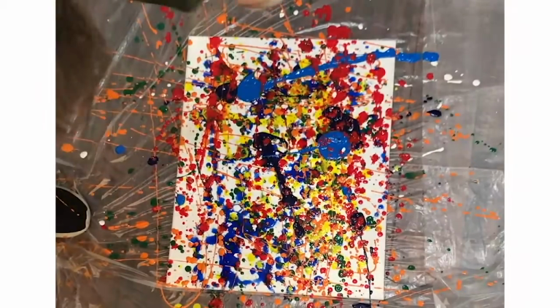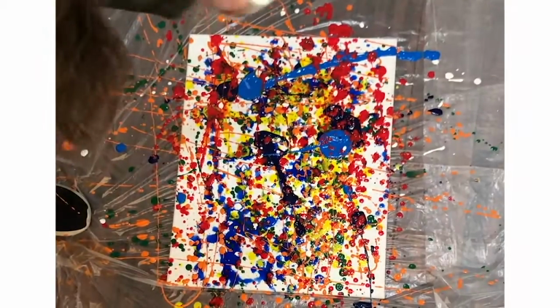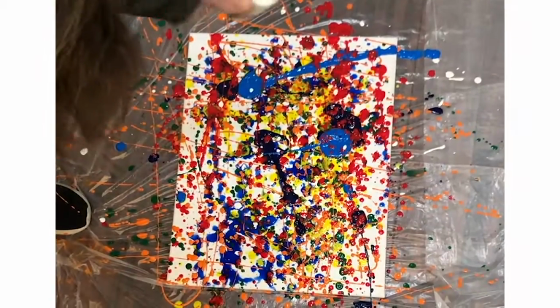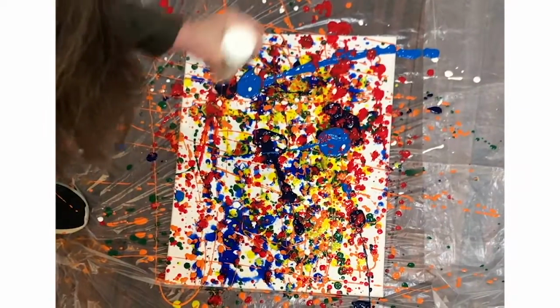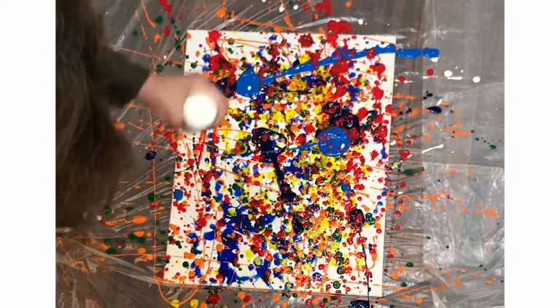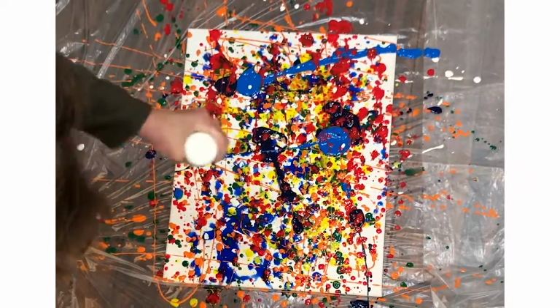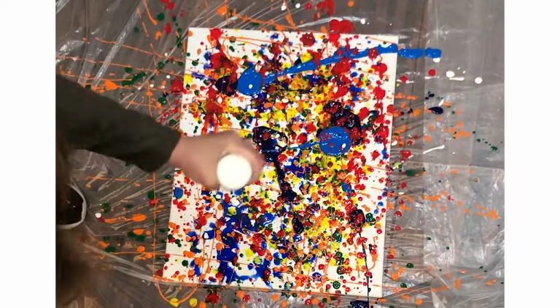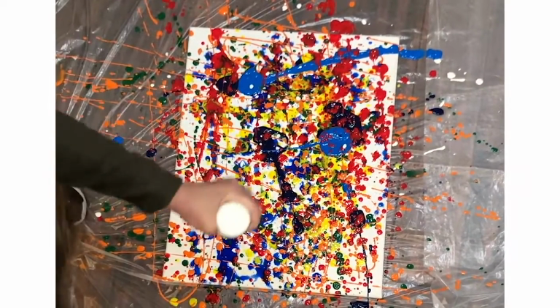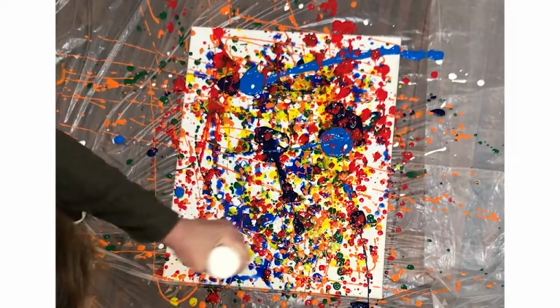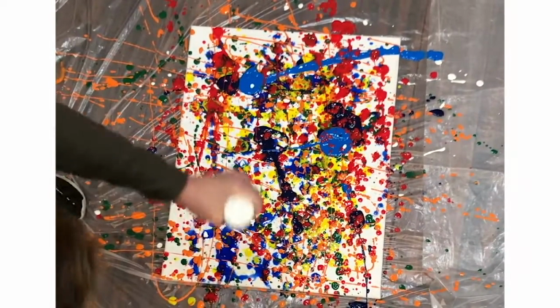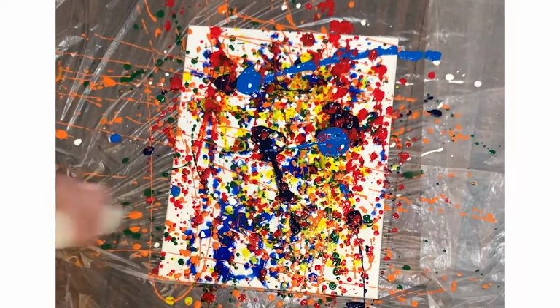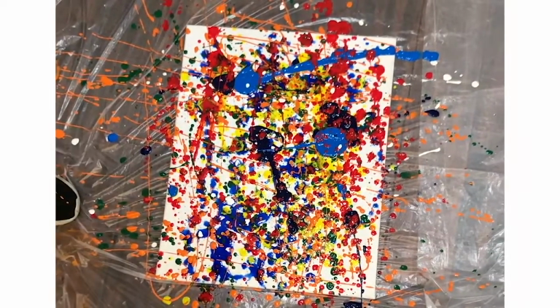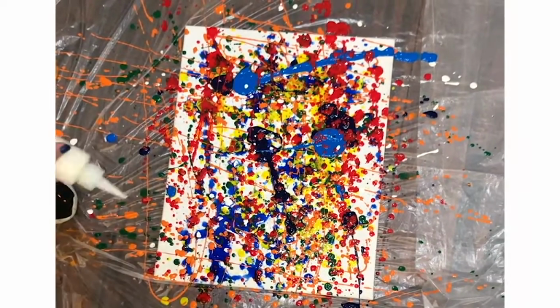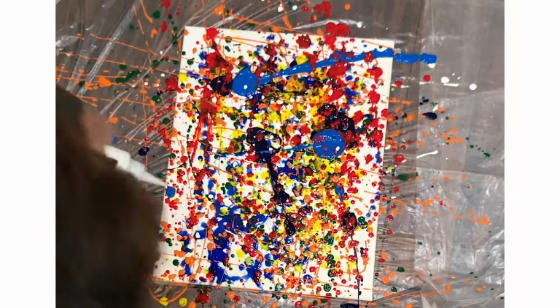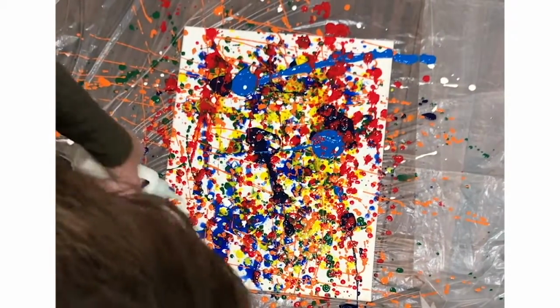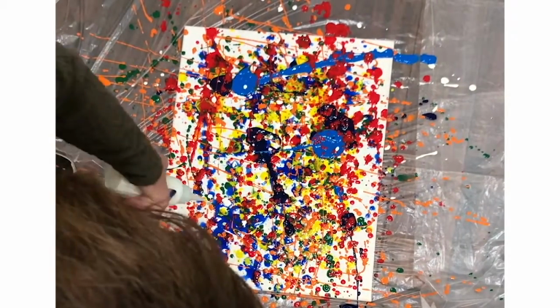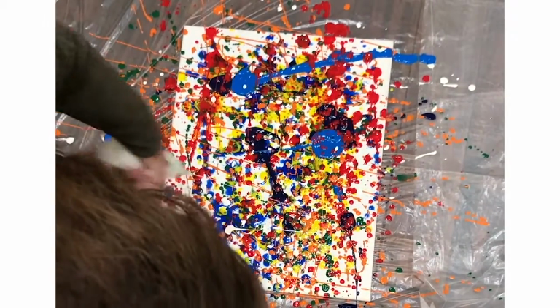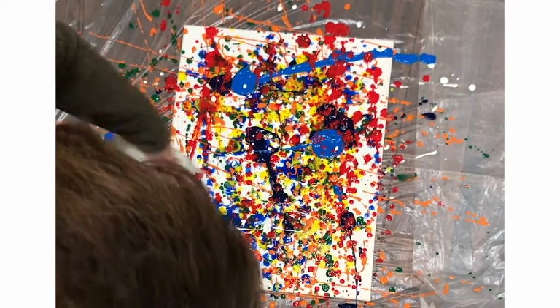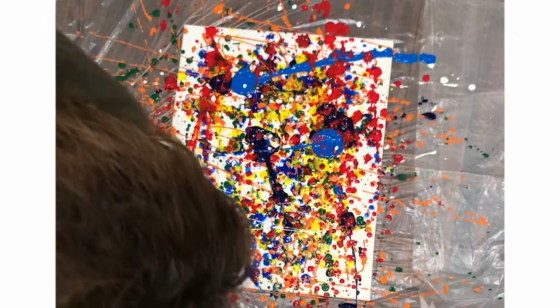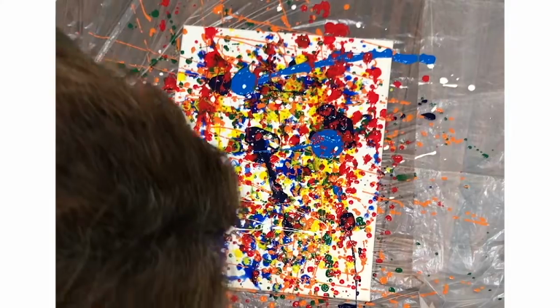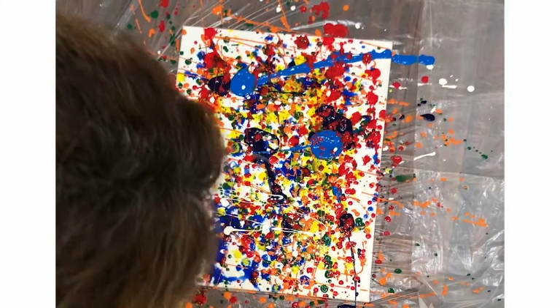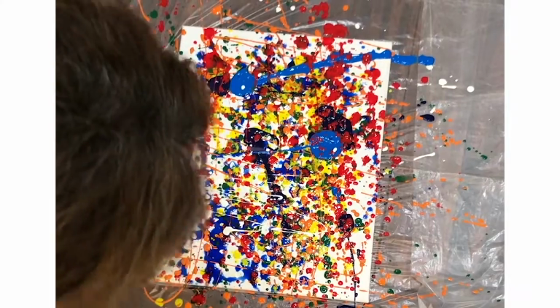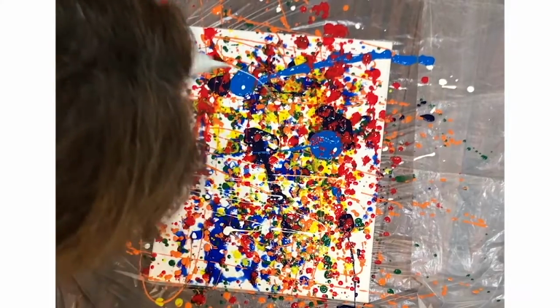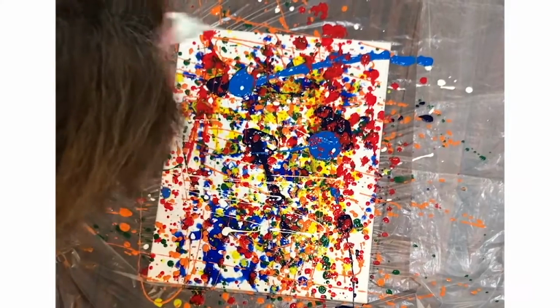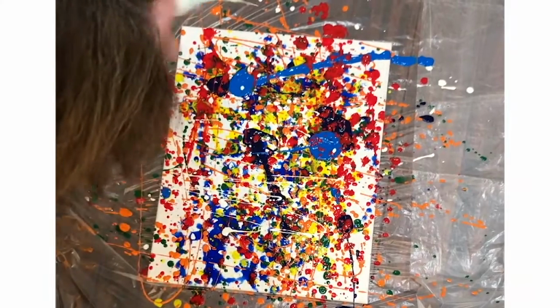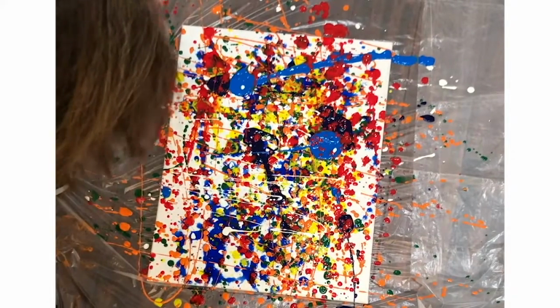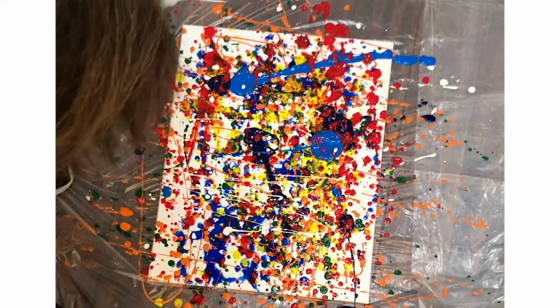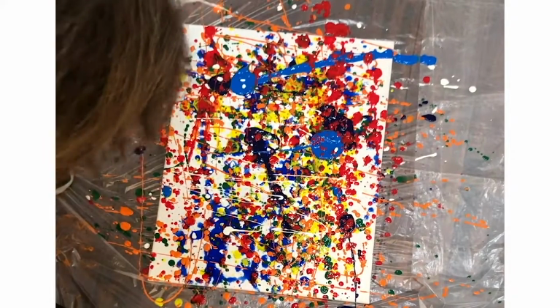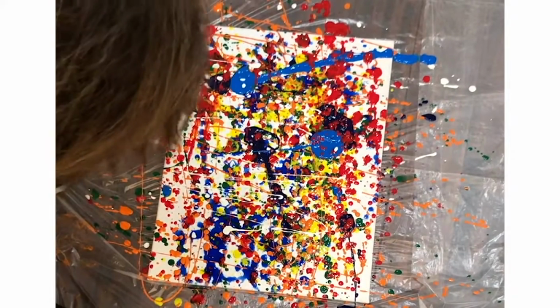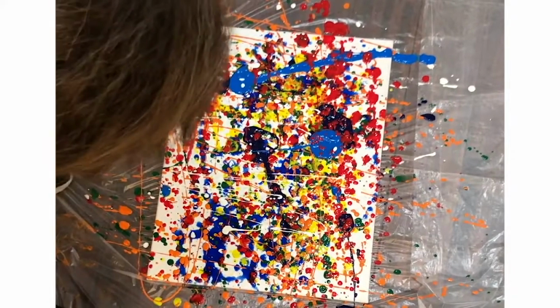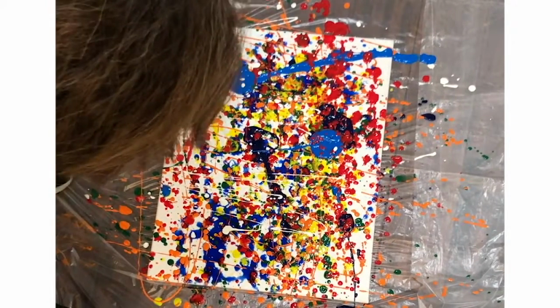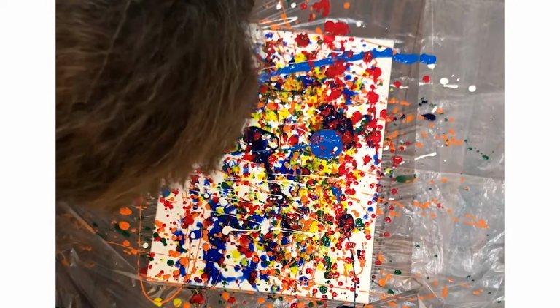Now we're going to think about white — it adds depth to every painting. You can add a little bit of white on top, and it creates a little more dimension.